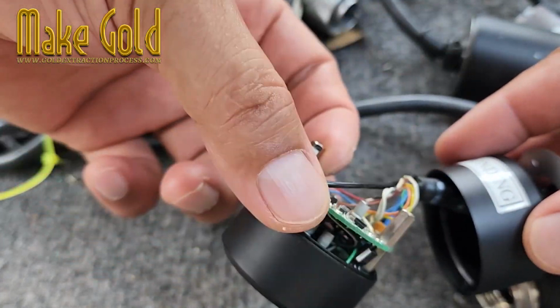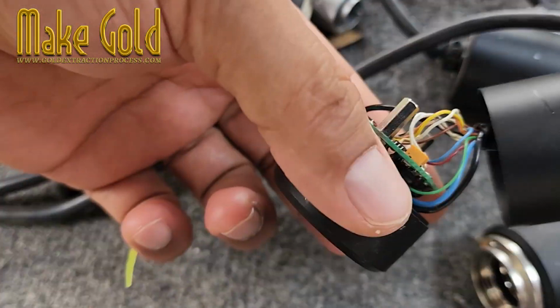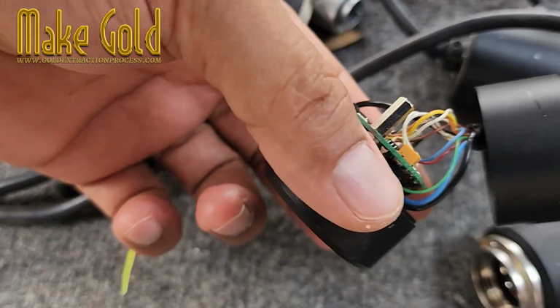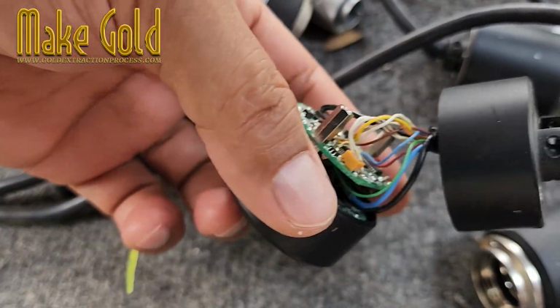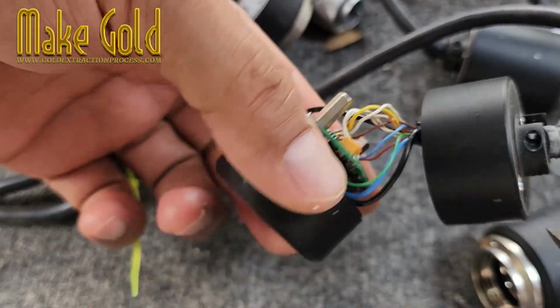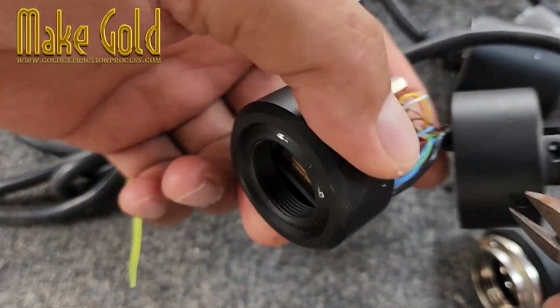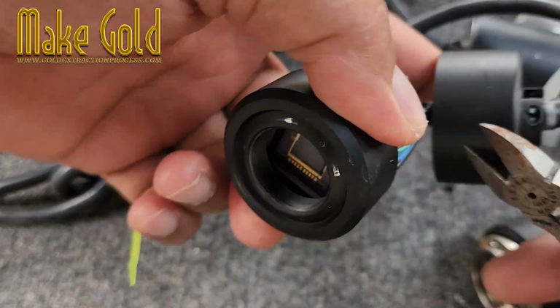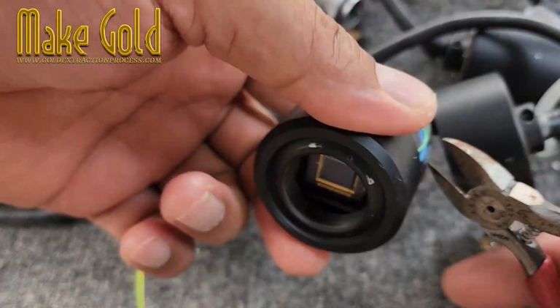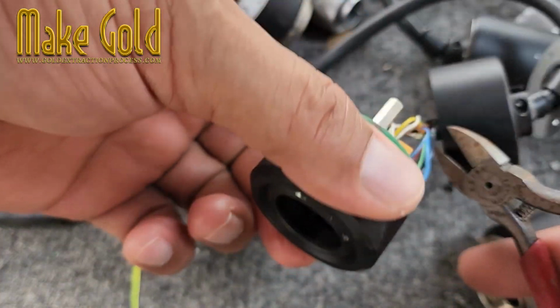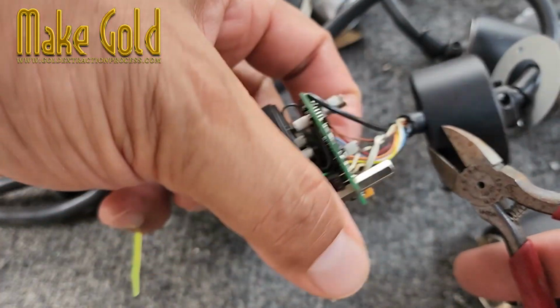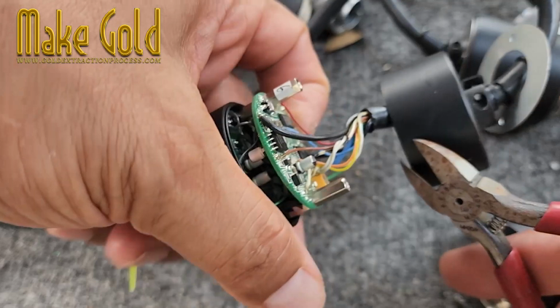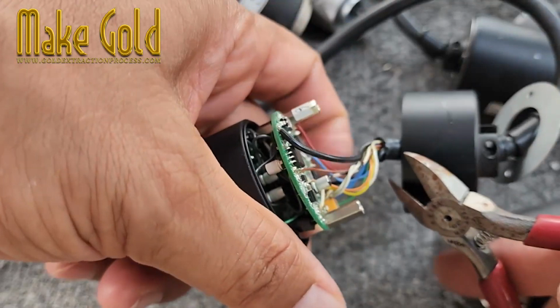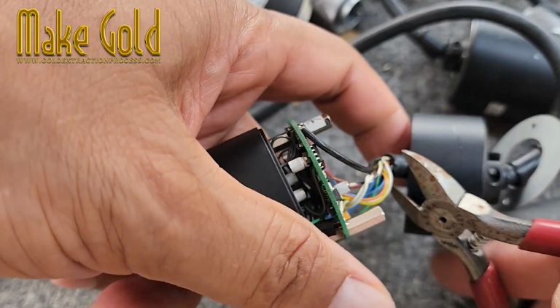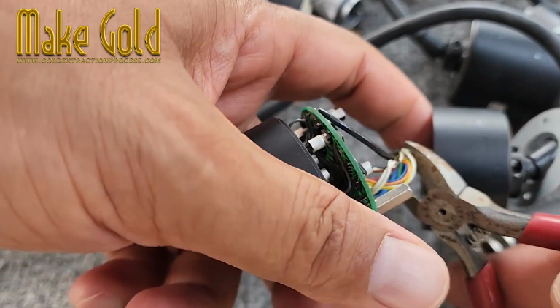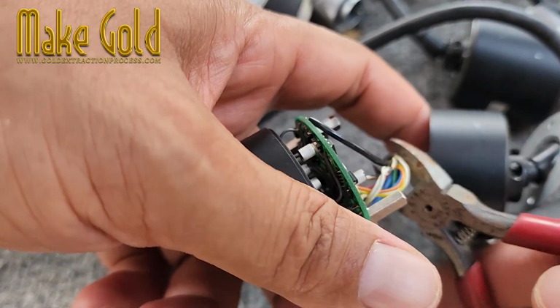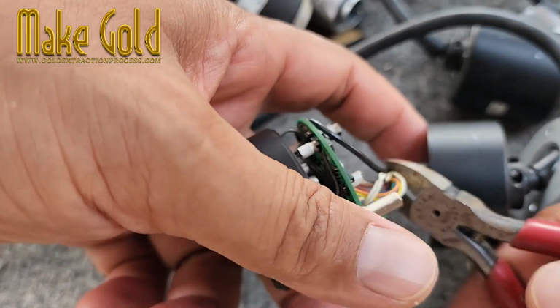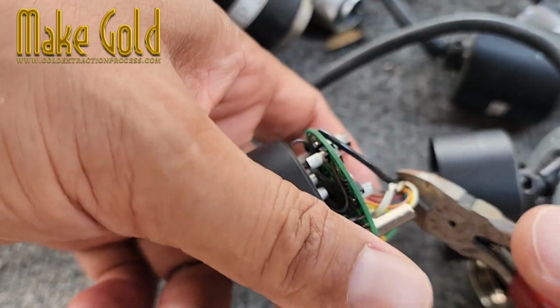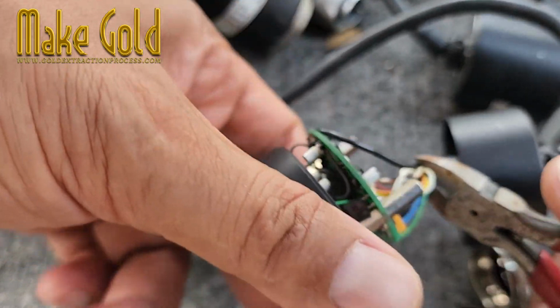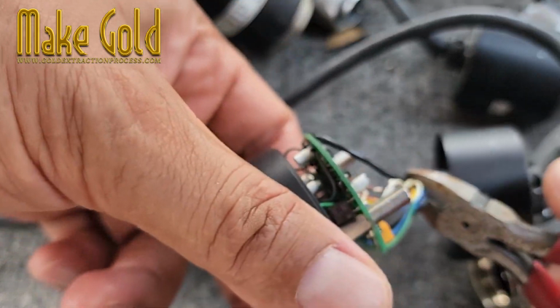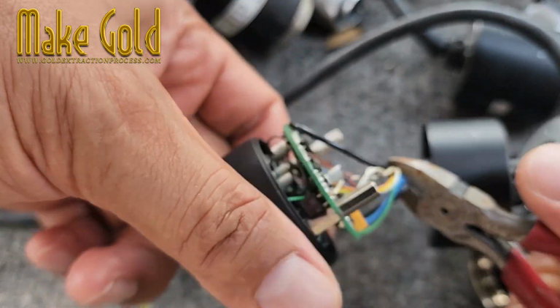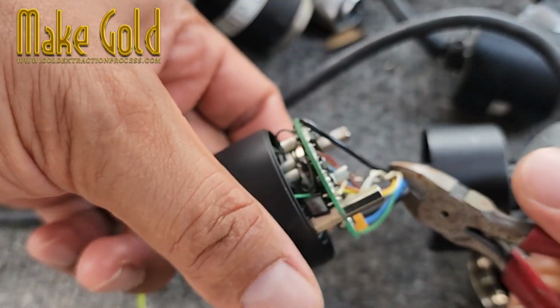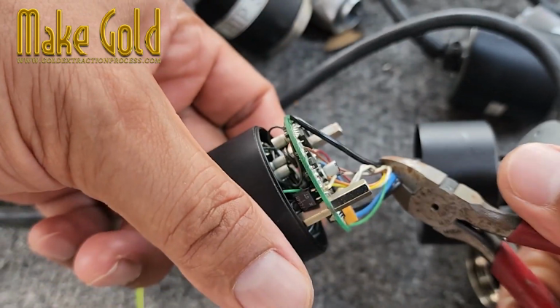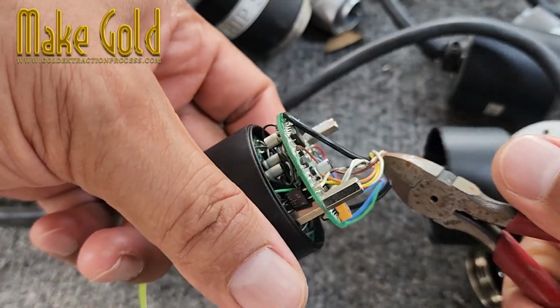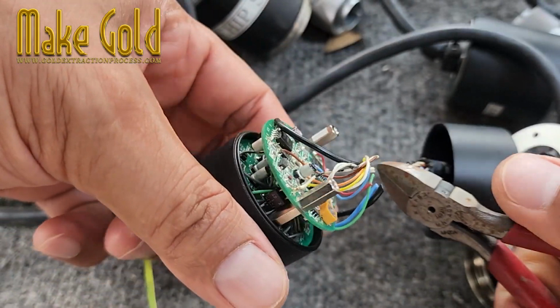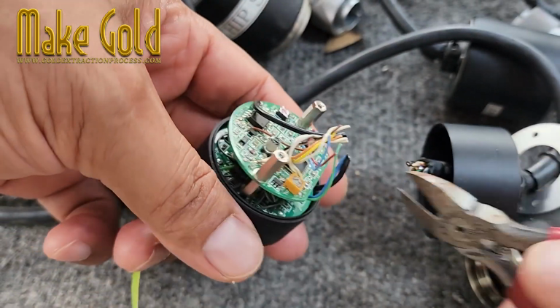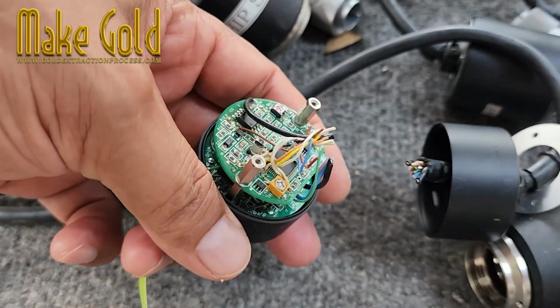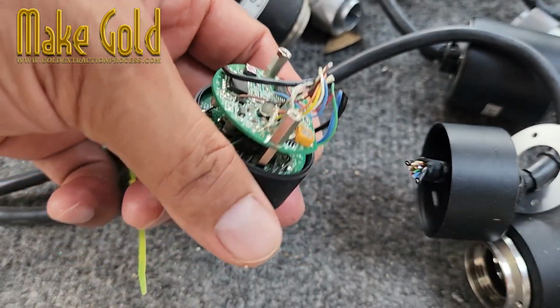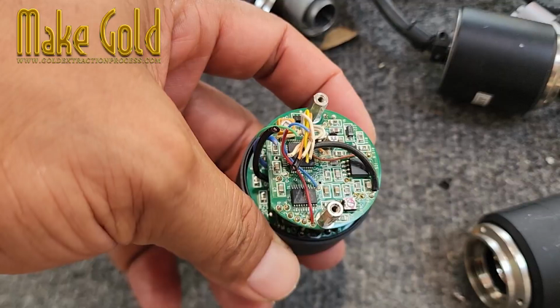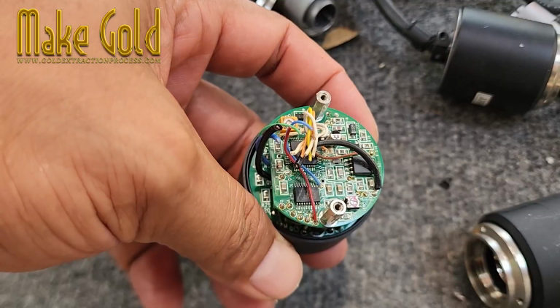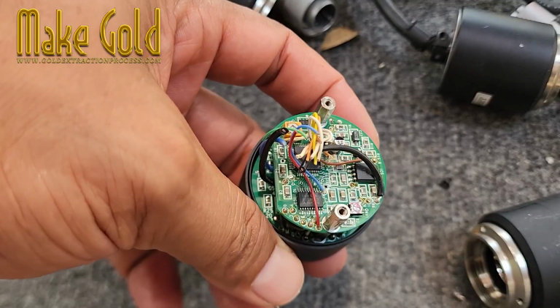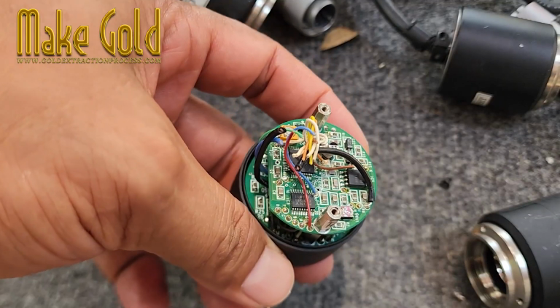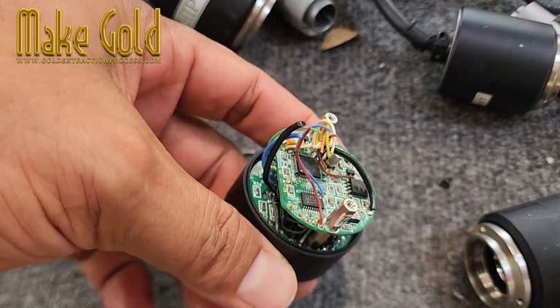But hey, next time you see an old camera, you can say, 'That thing's got gold in it' — and that sounds super smart.